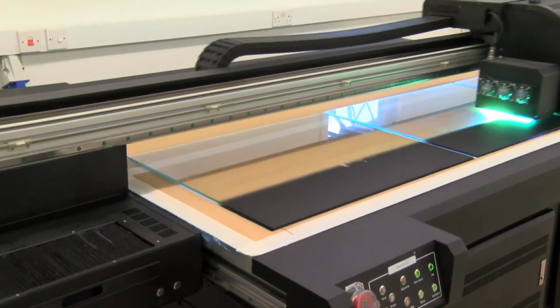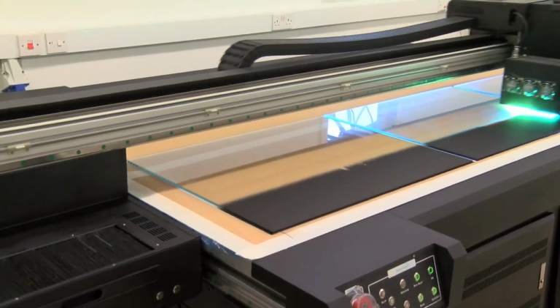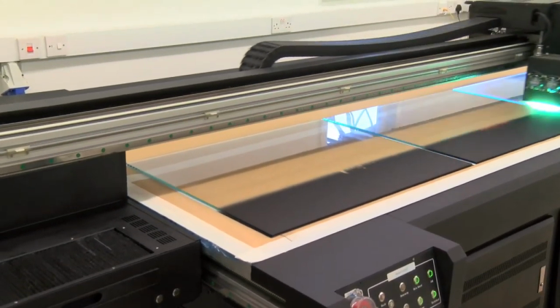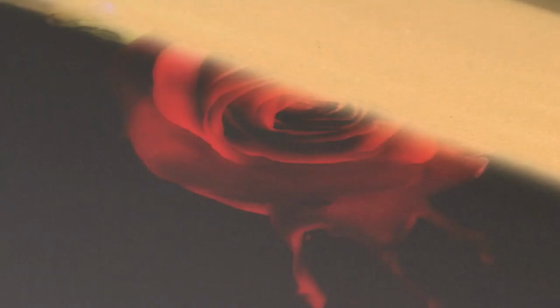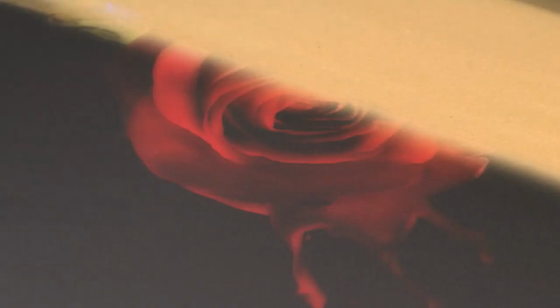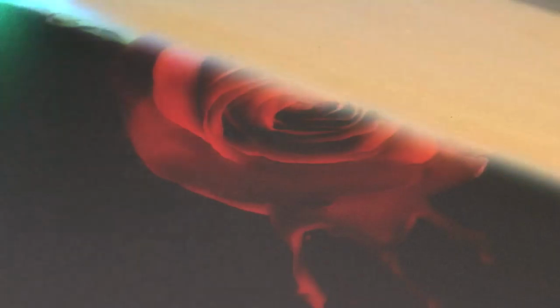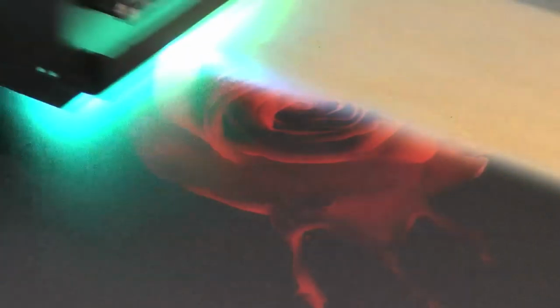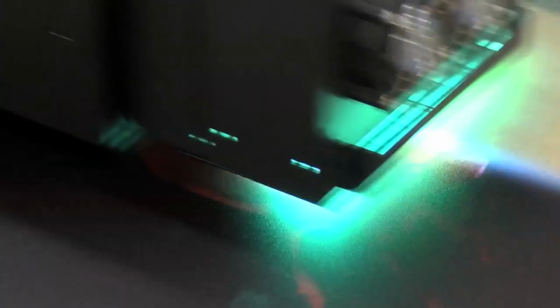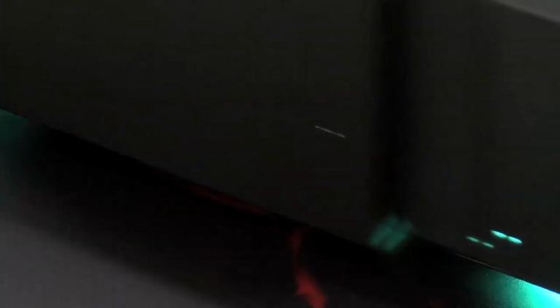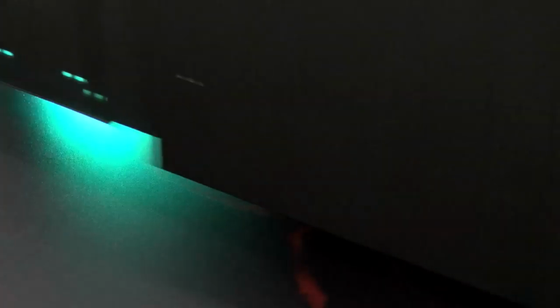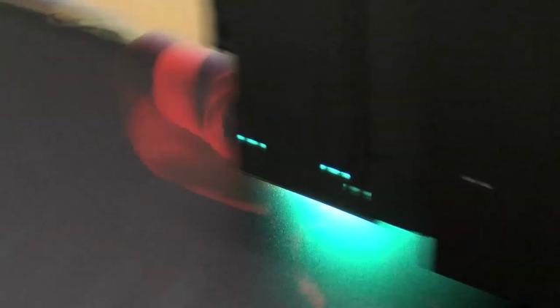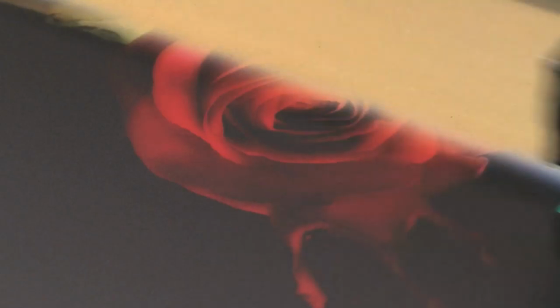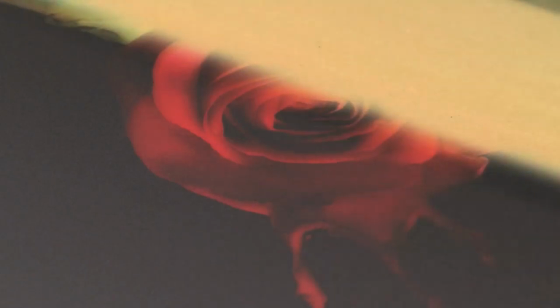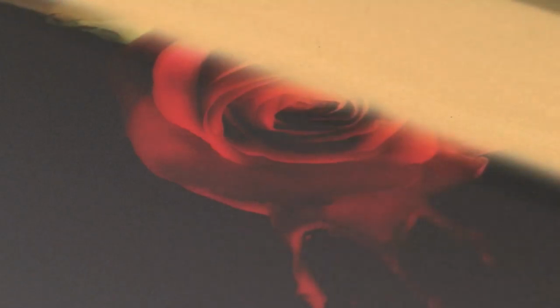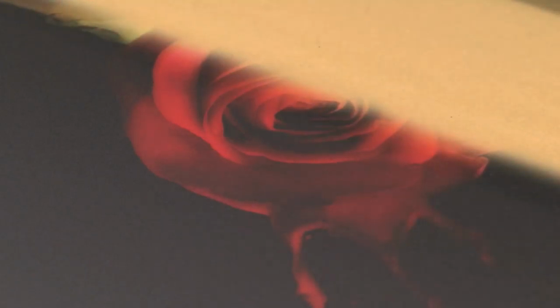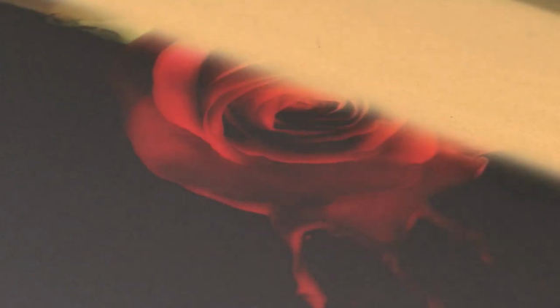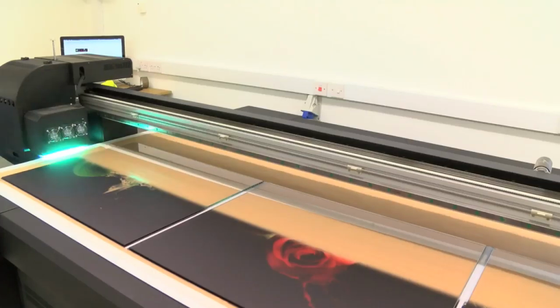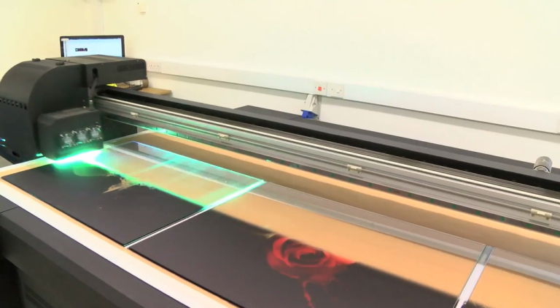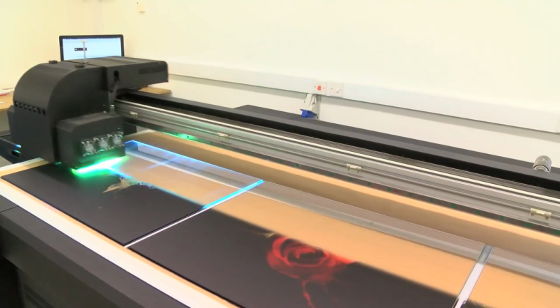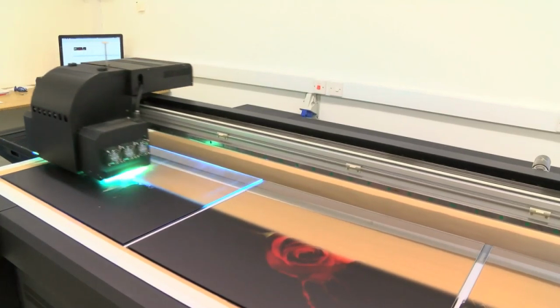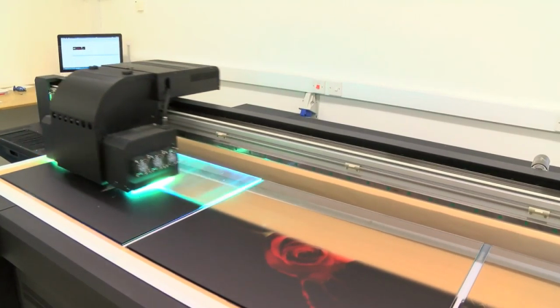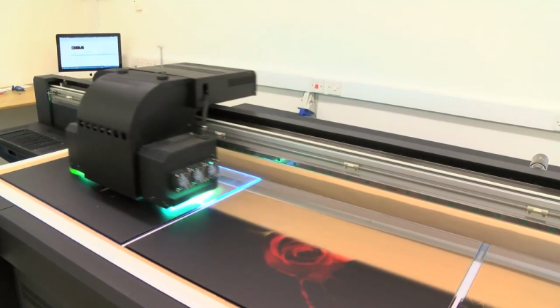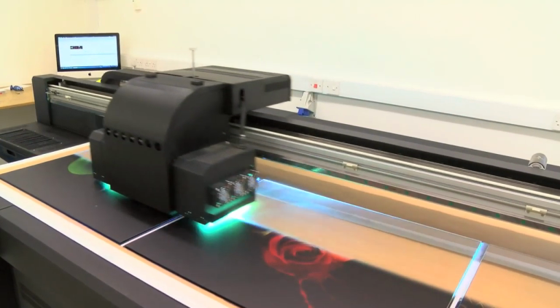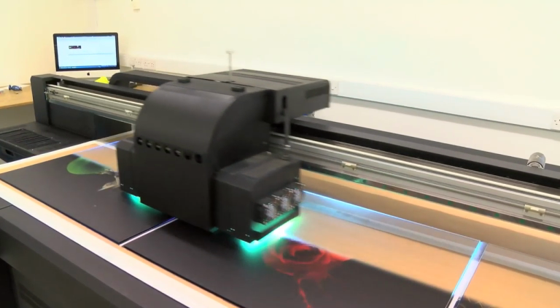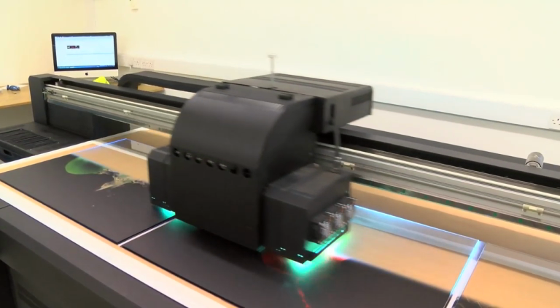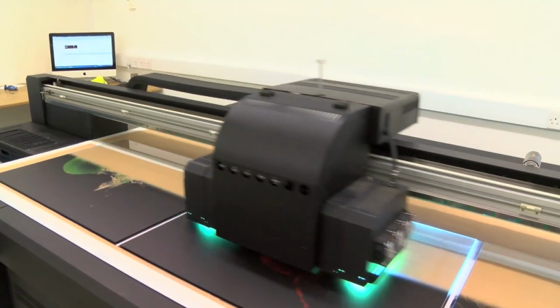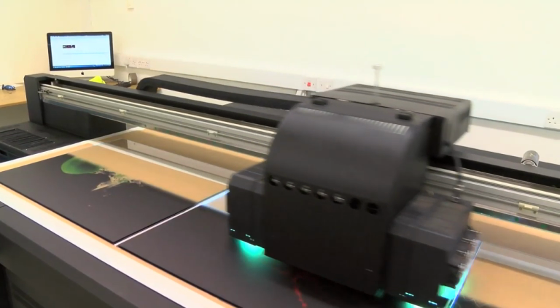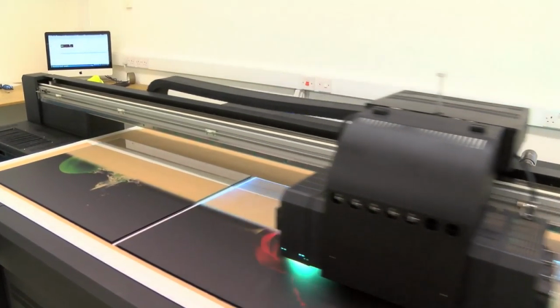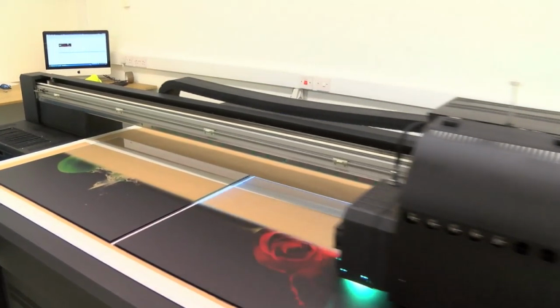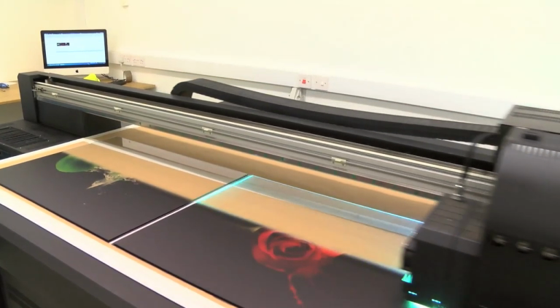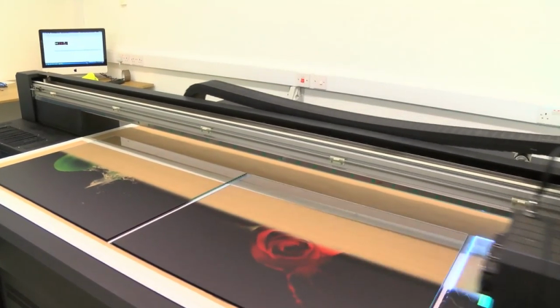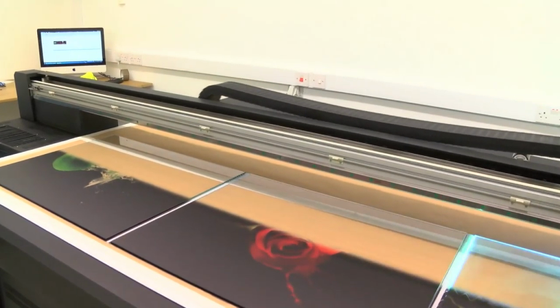Once all the technical wizardry is done, we simply place the selected glass on the printer bed and wait. This machine is fast, clear and precise.